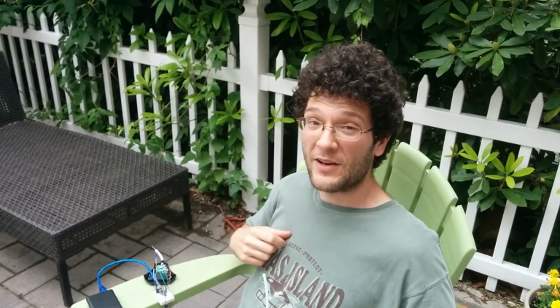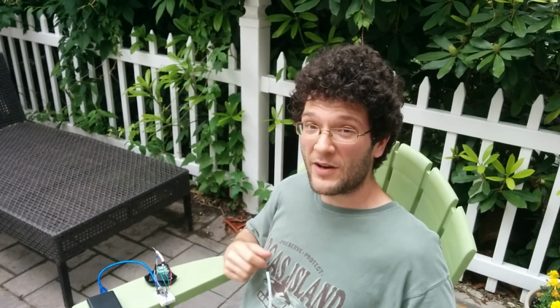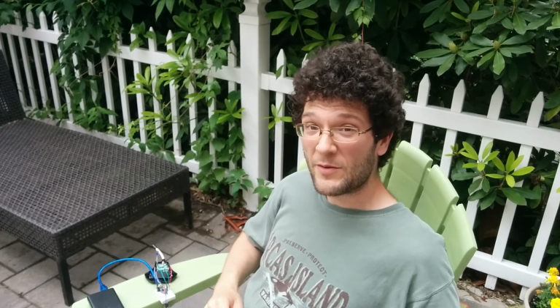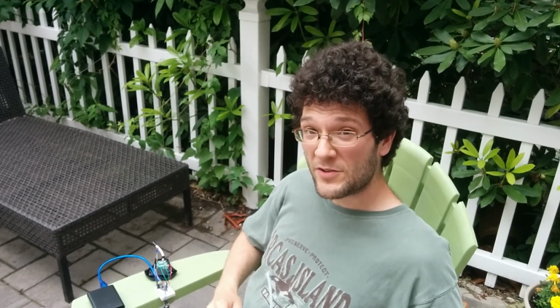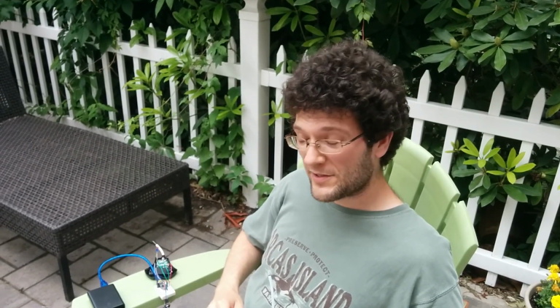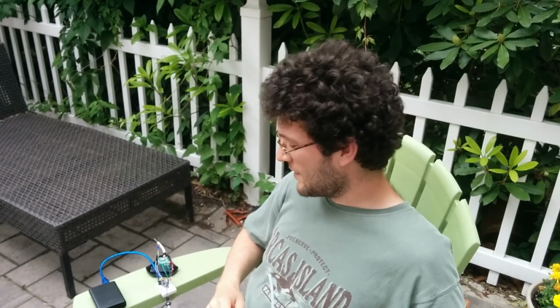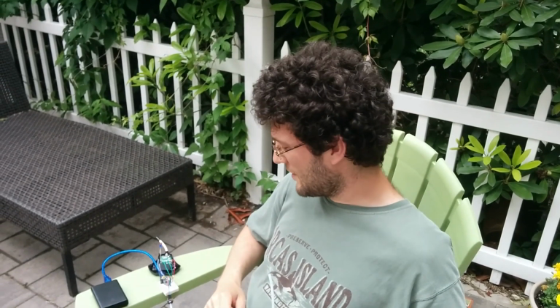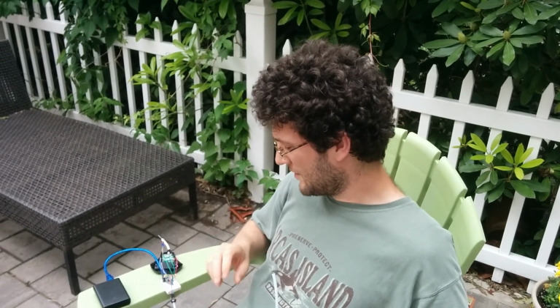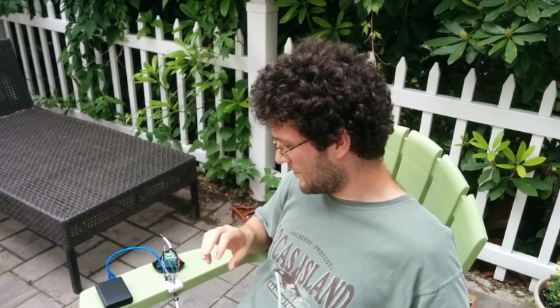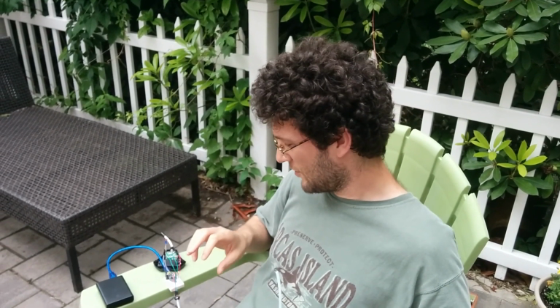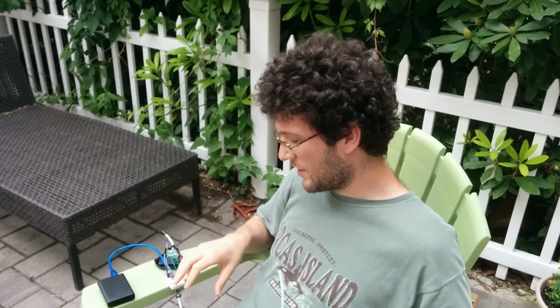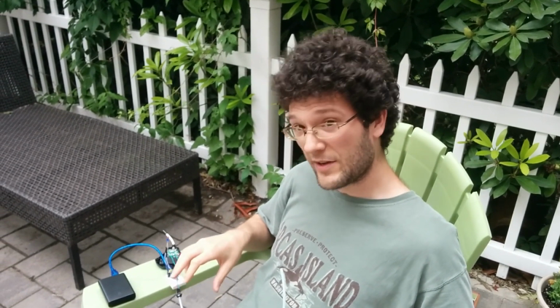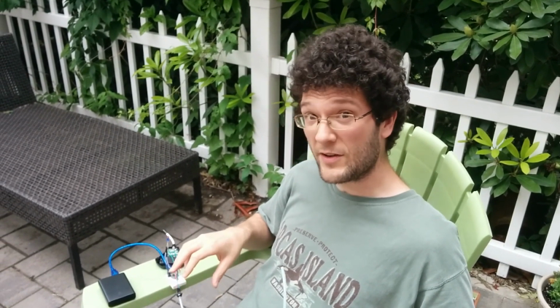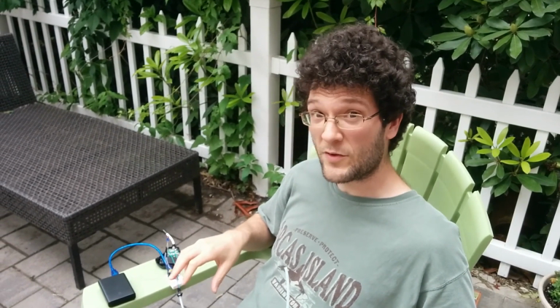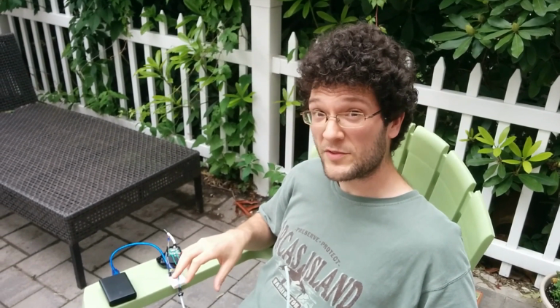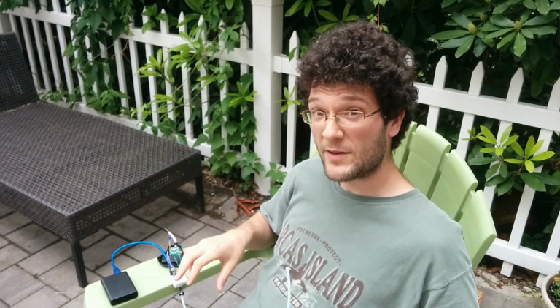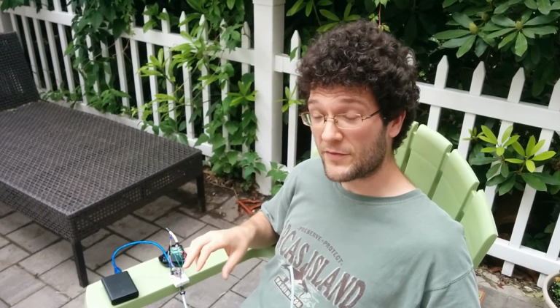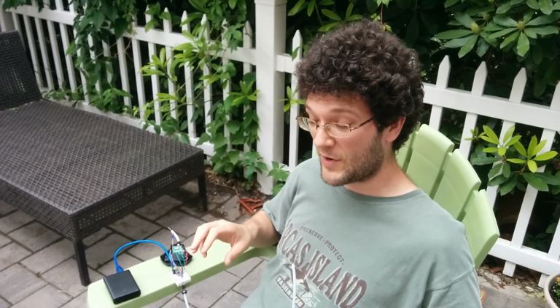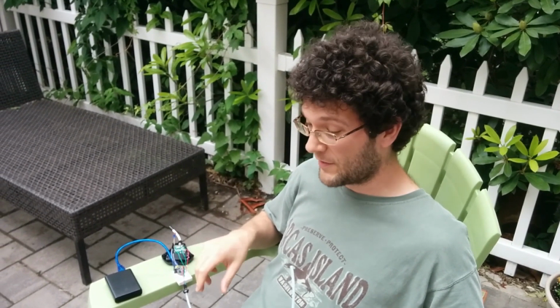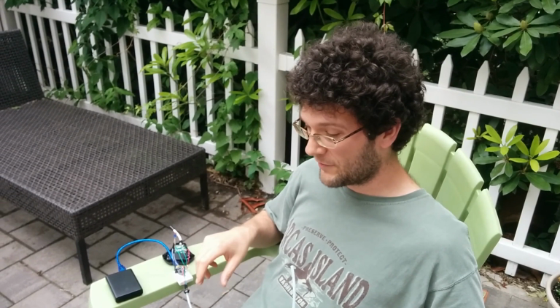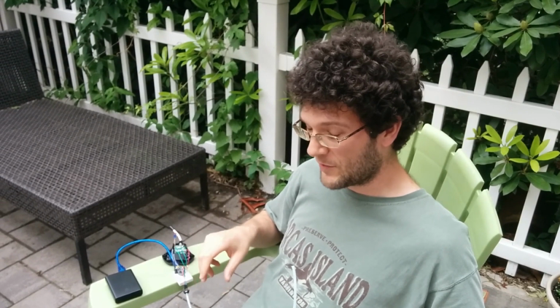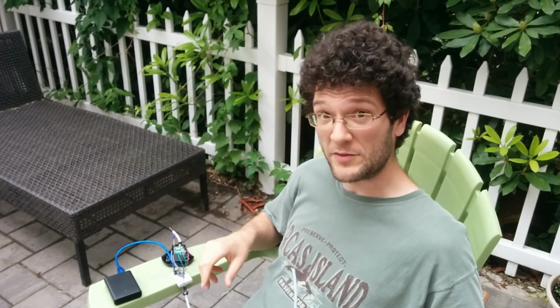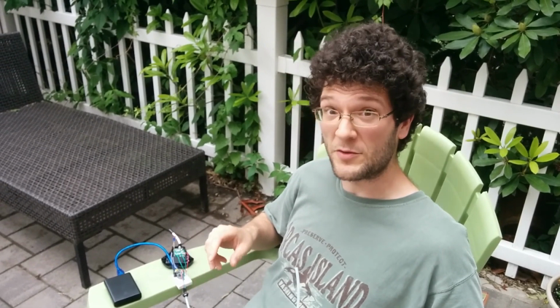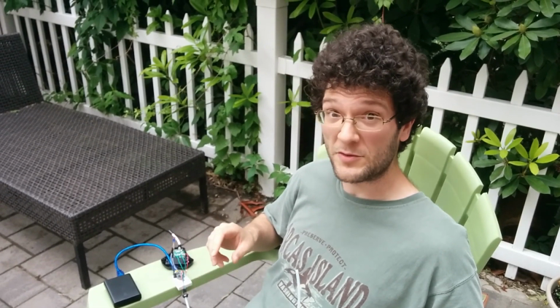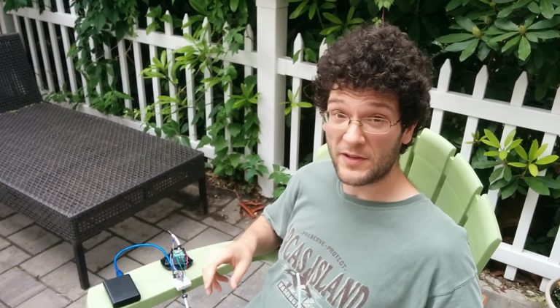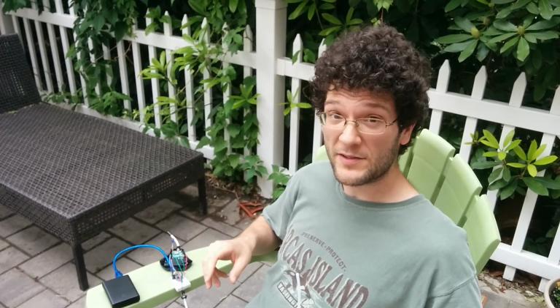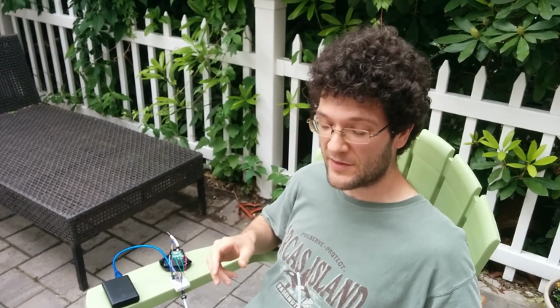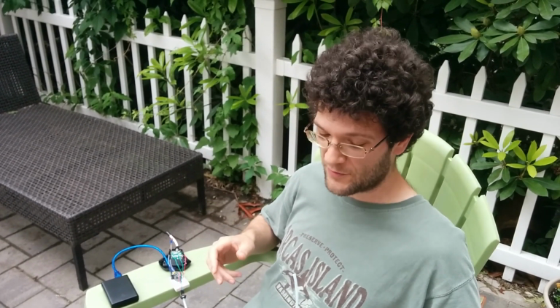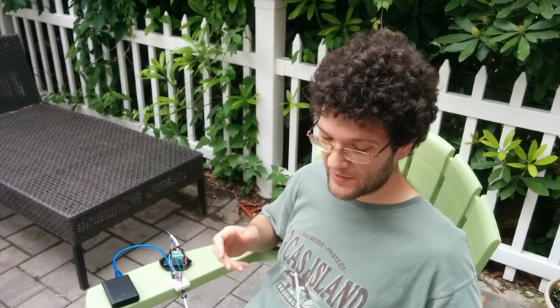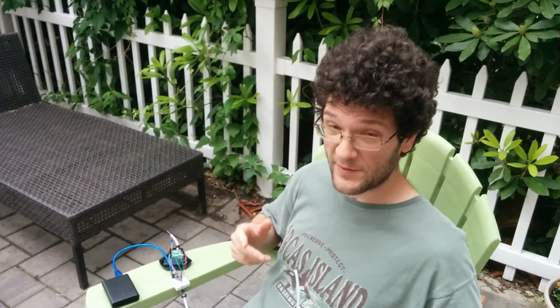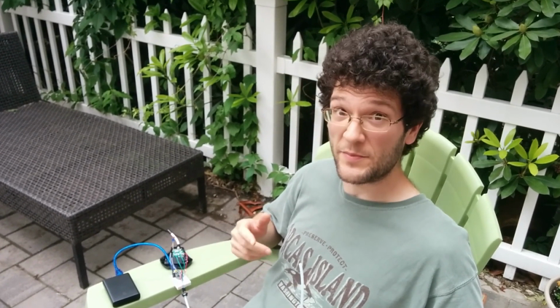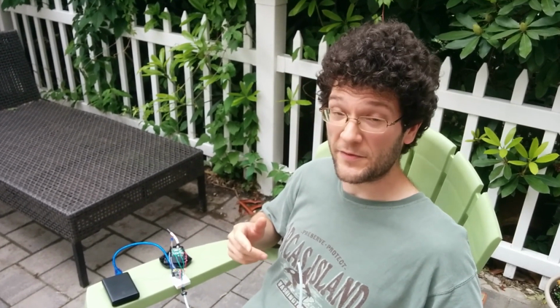Hello, I want to show you today a quick affordable setup for modifying your remote control toy to be controlled by sip and puff.